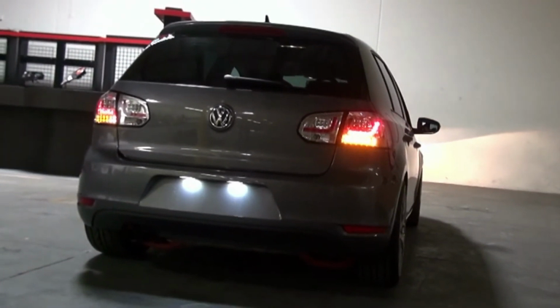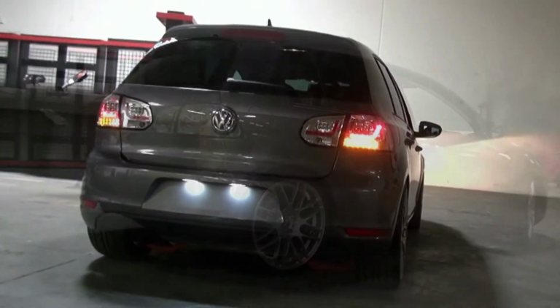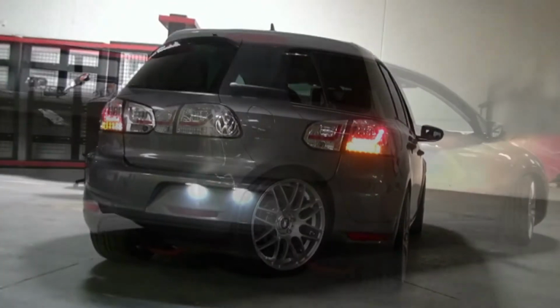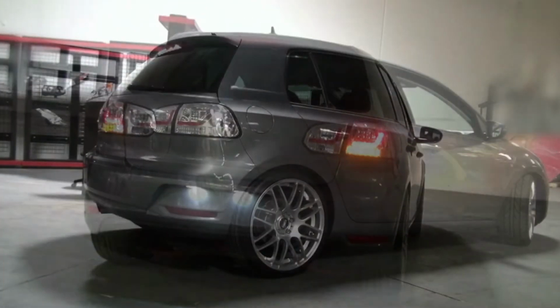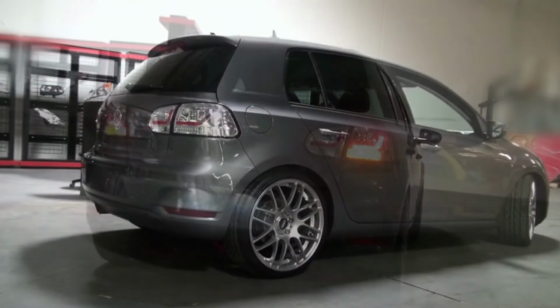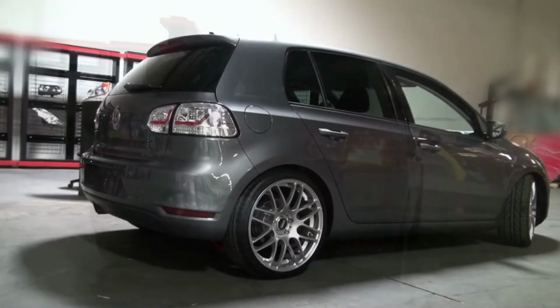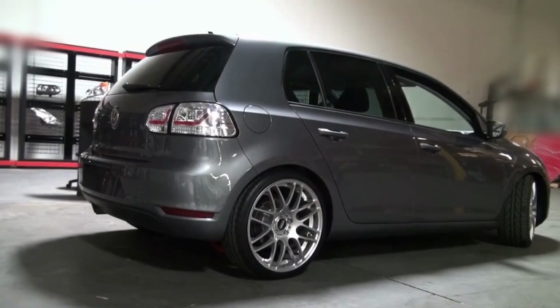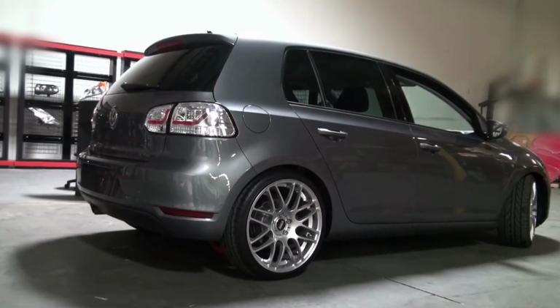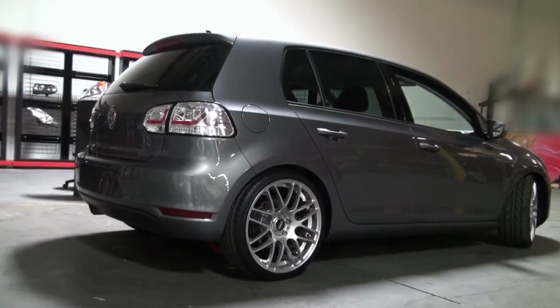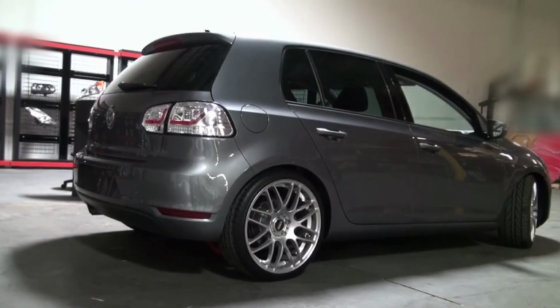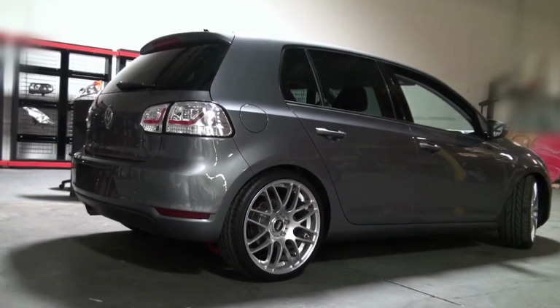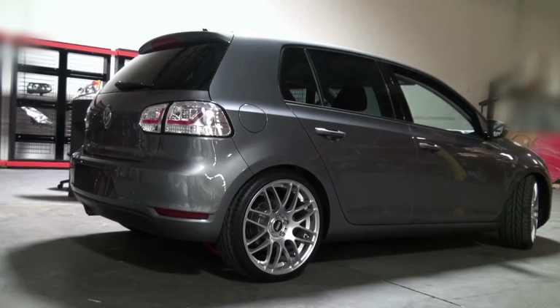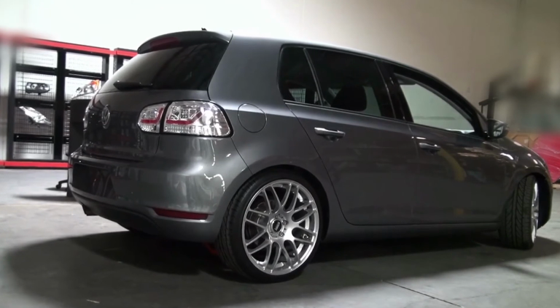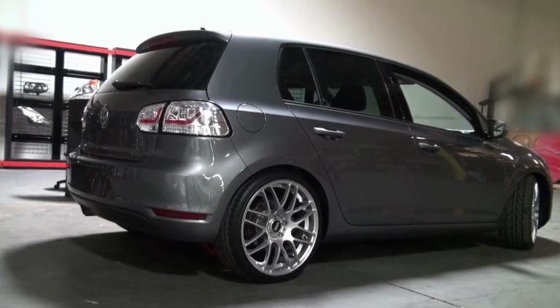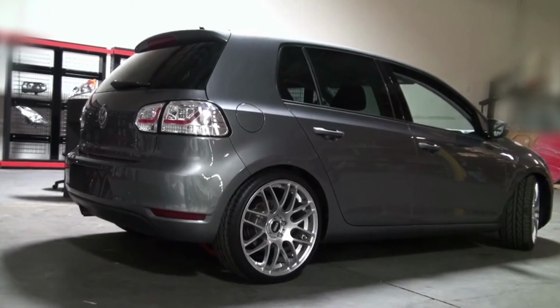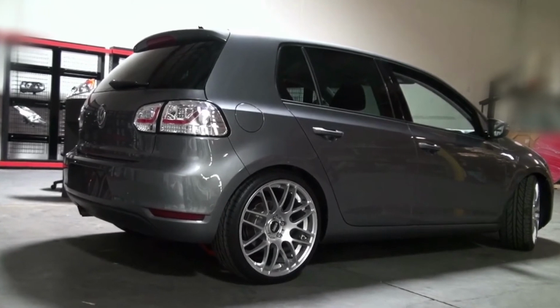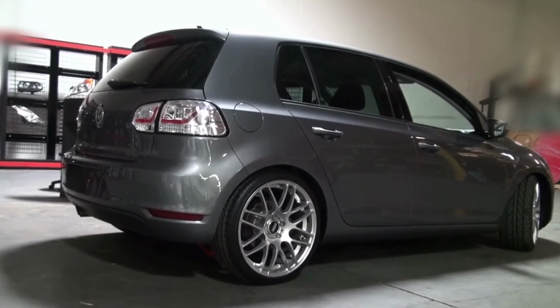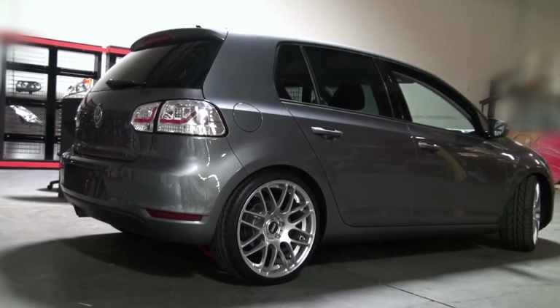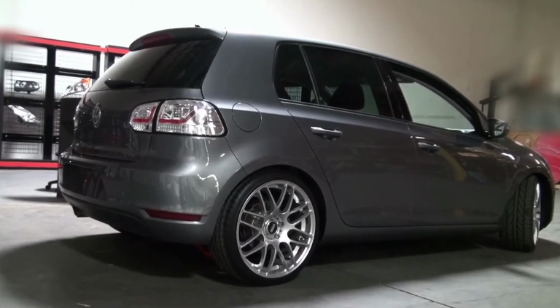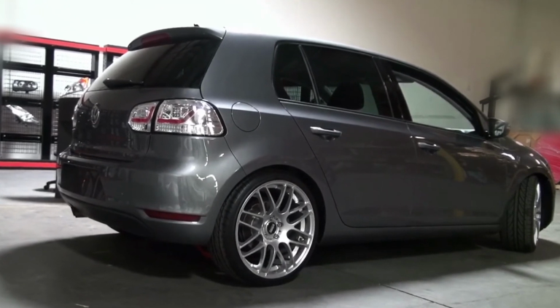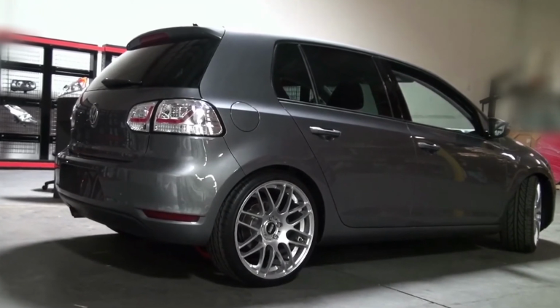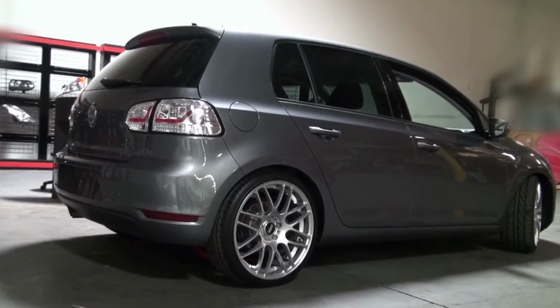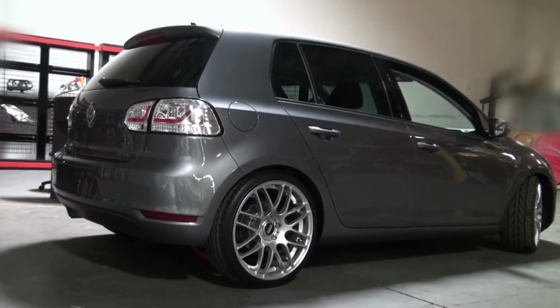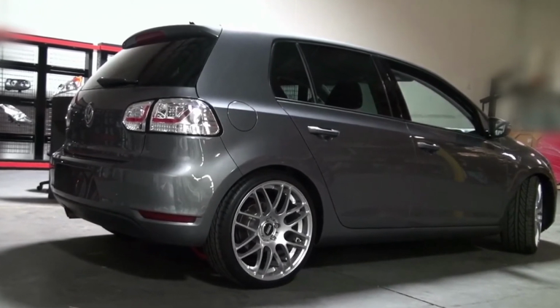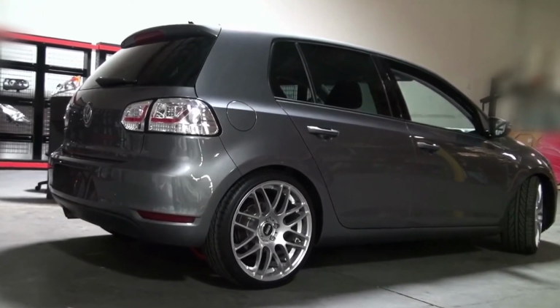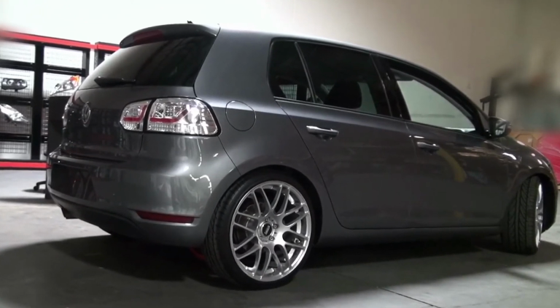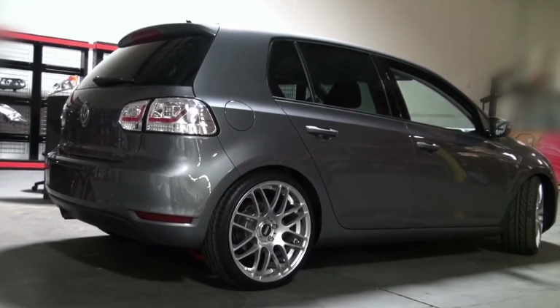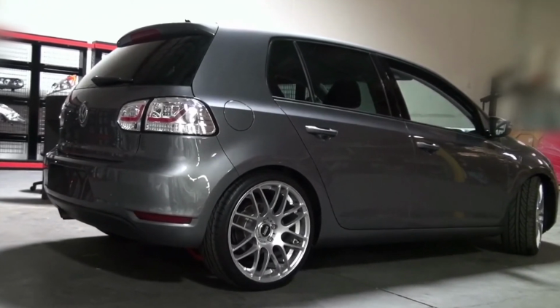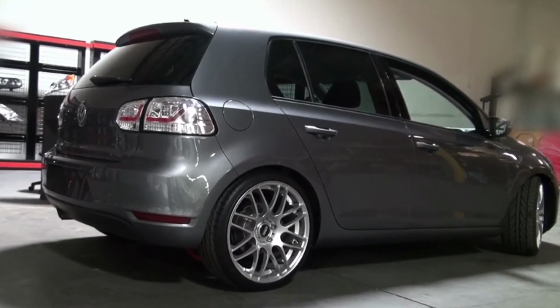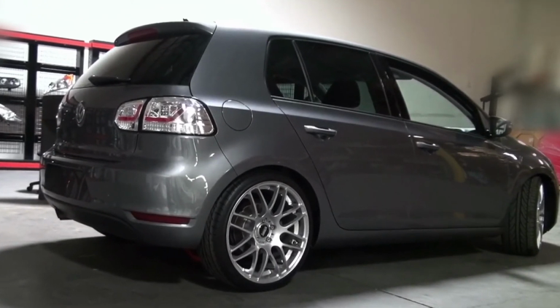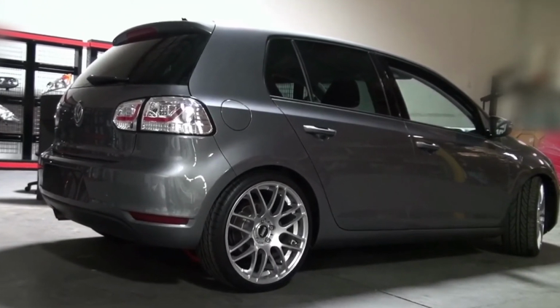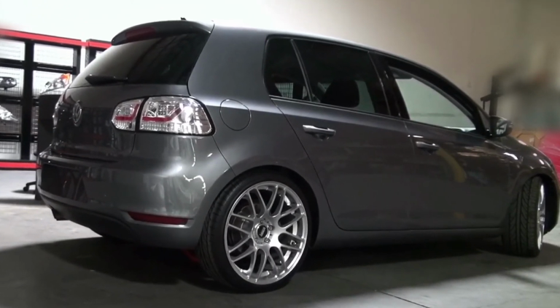Congratulations, you've fitted your Volkswagen Golf with a set of slick LED taillights from Spyder Auto.